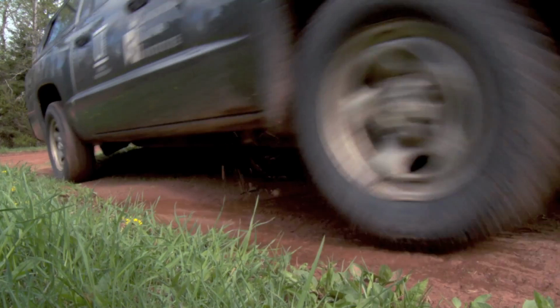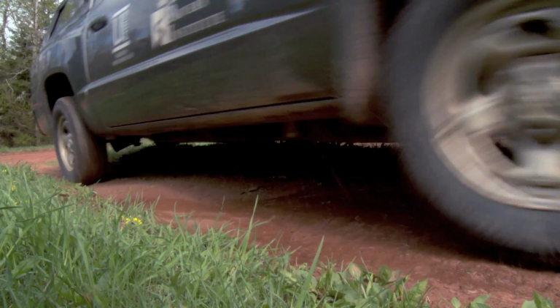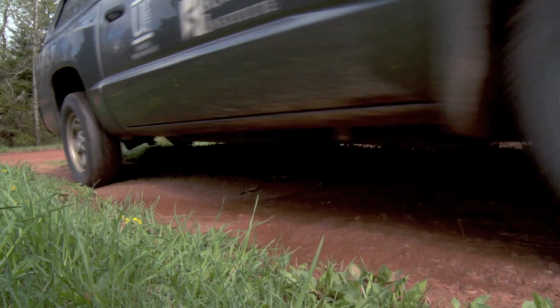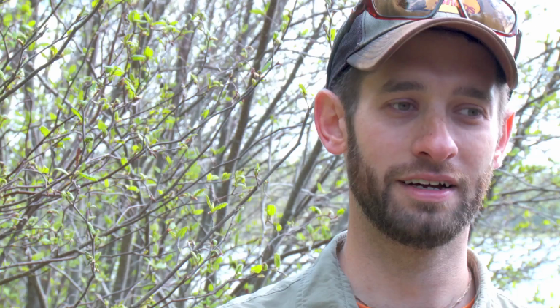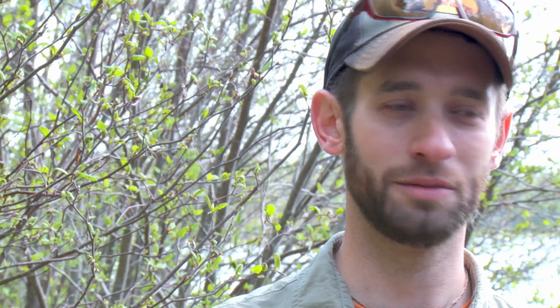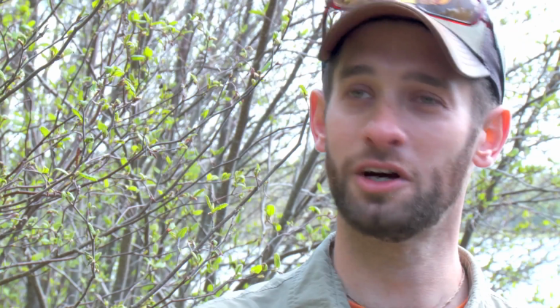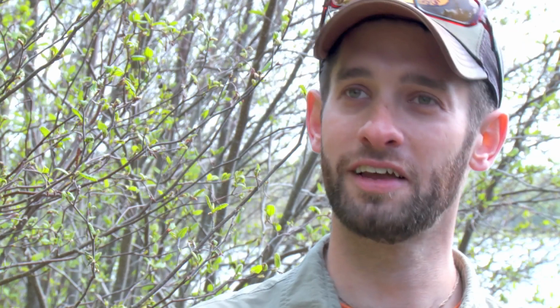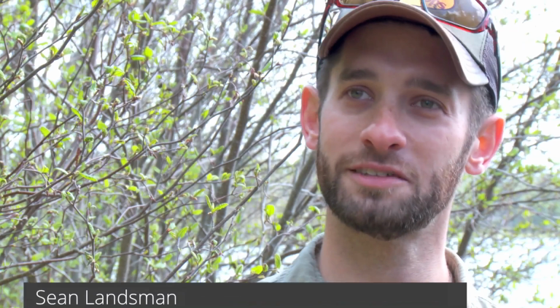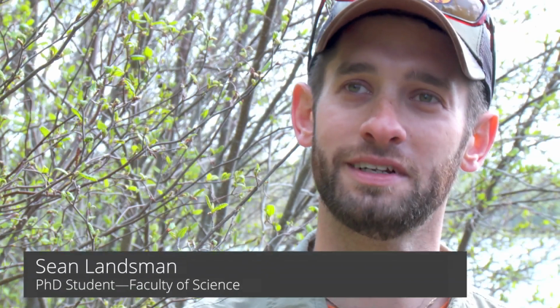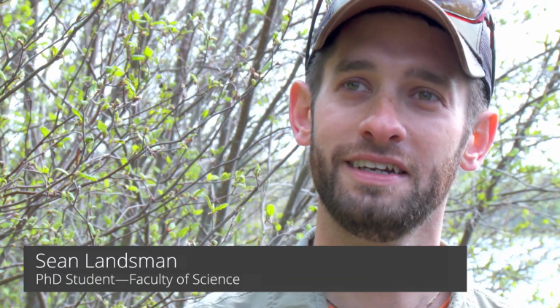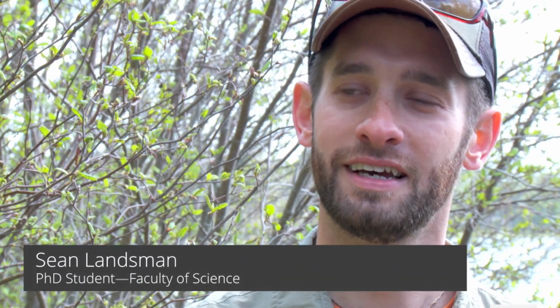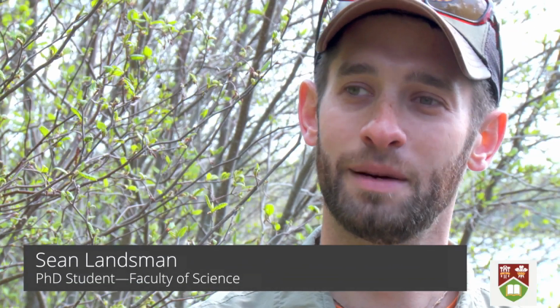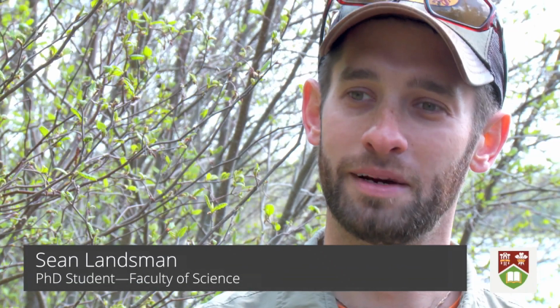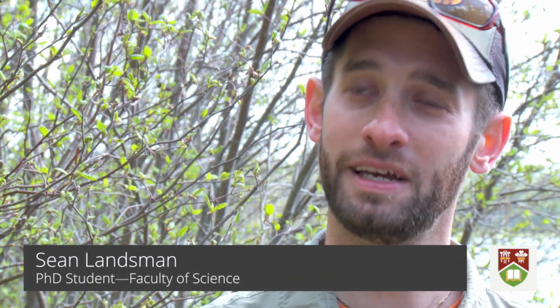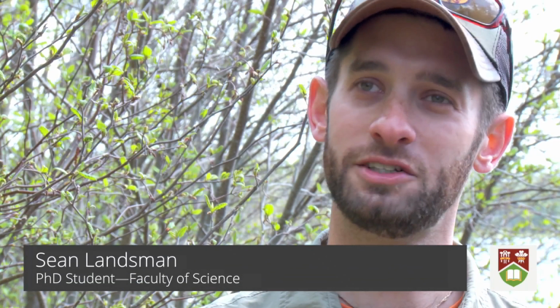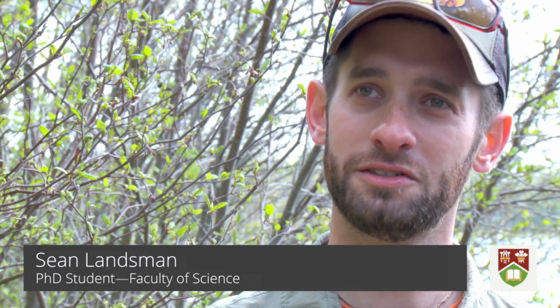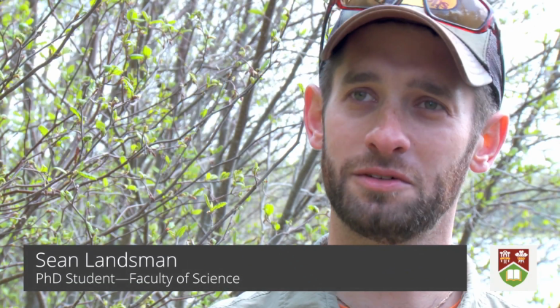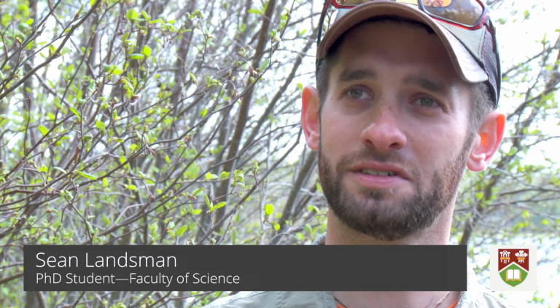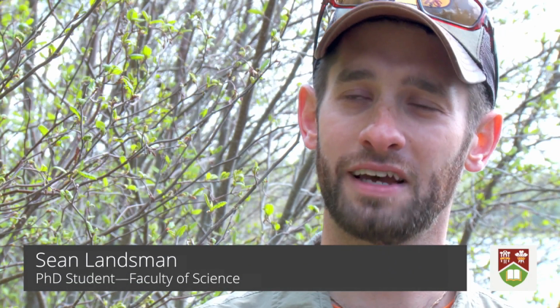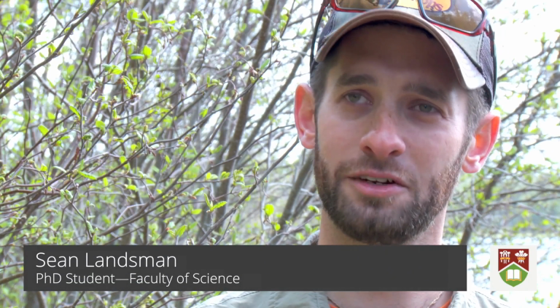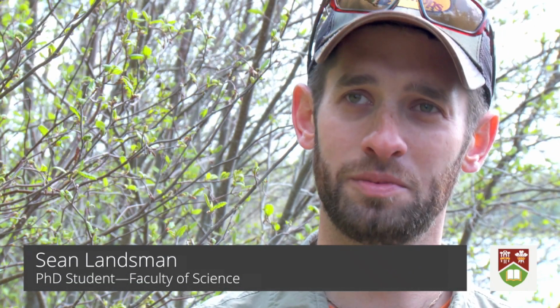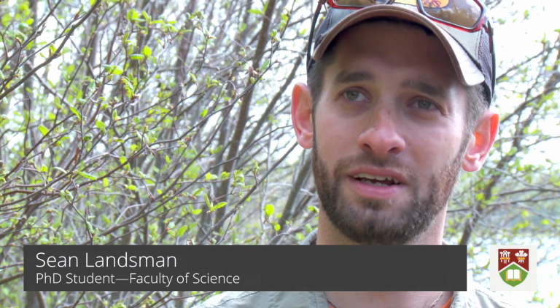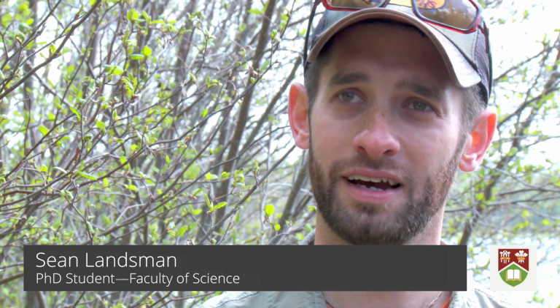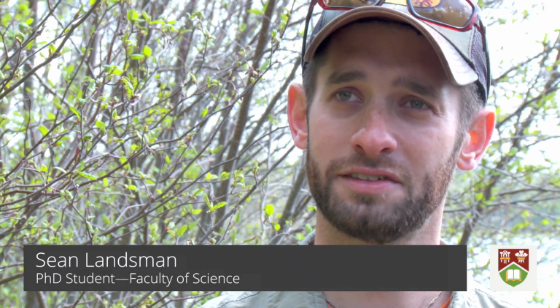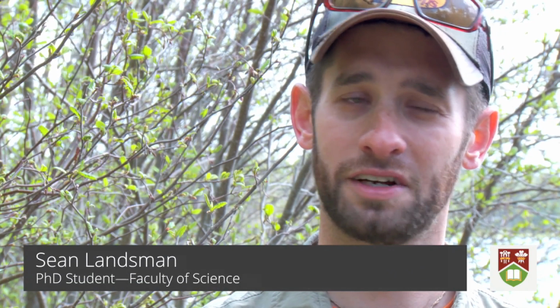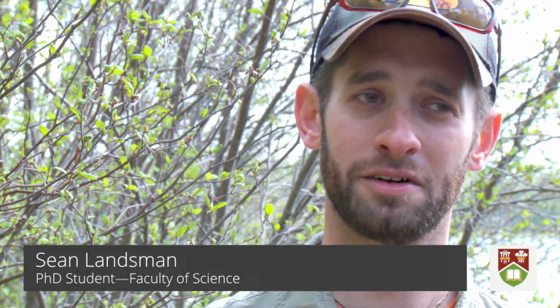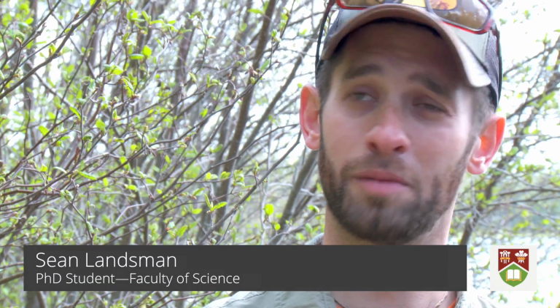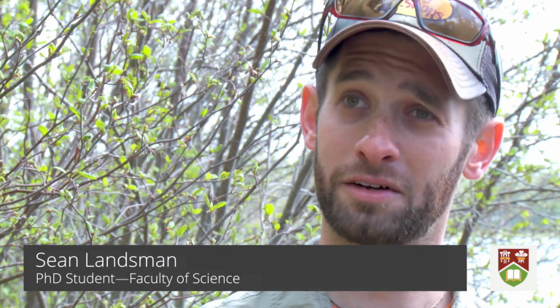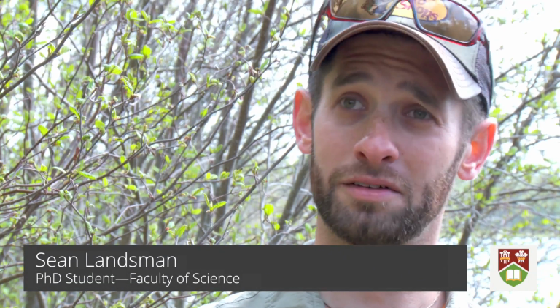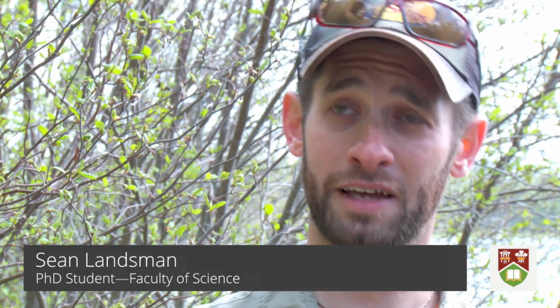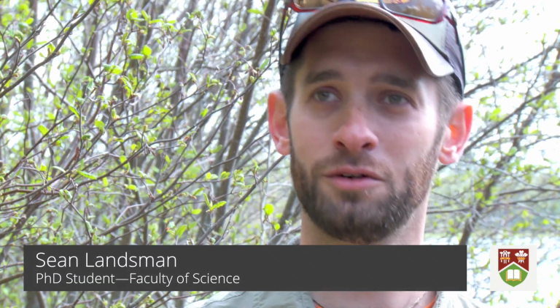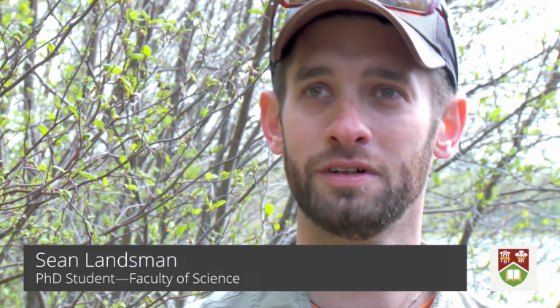I'm Sean Lansman. I'm a PhD student at UPEI. I study under Michael Vanden Heuvel.